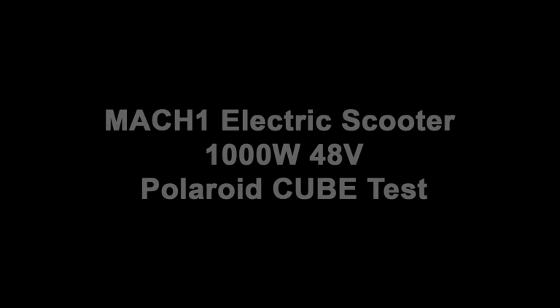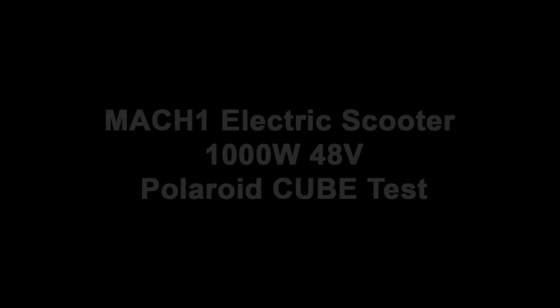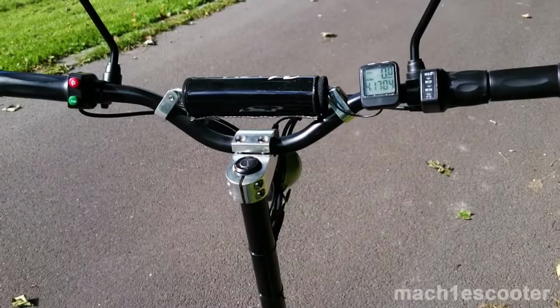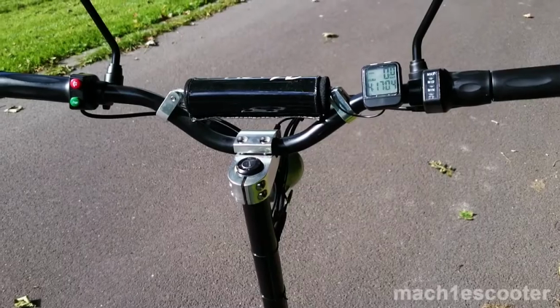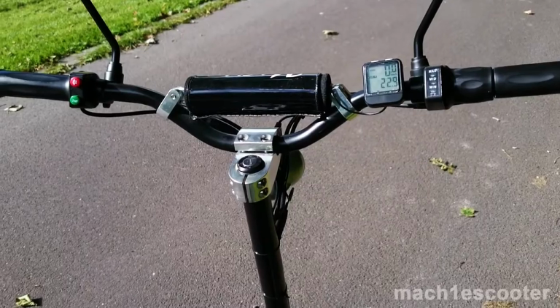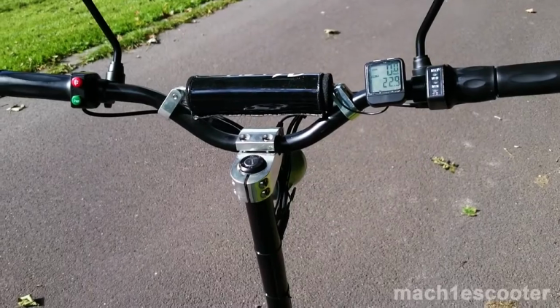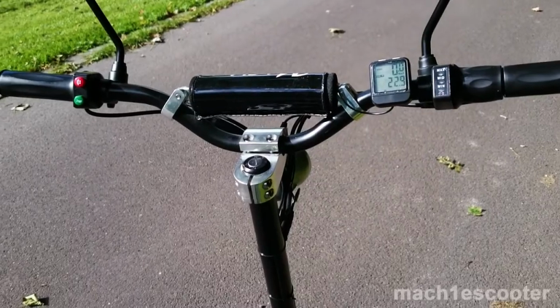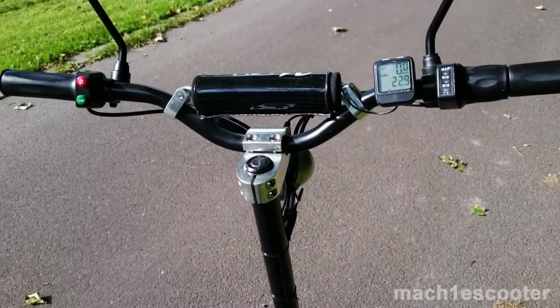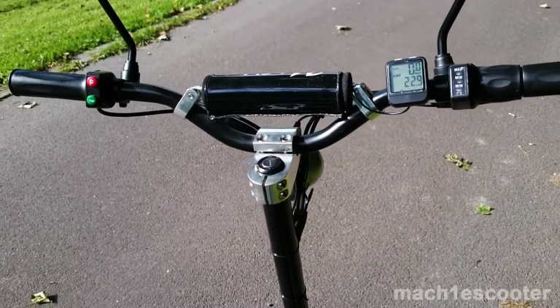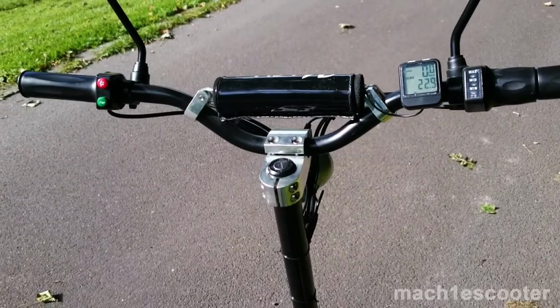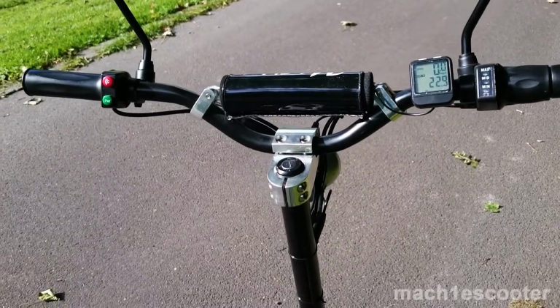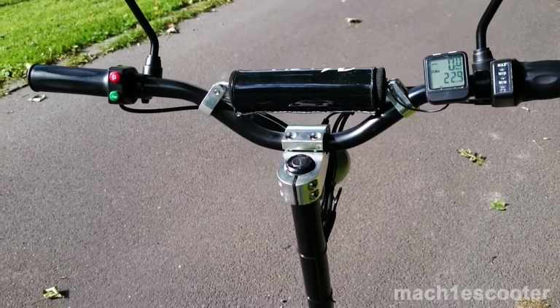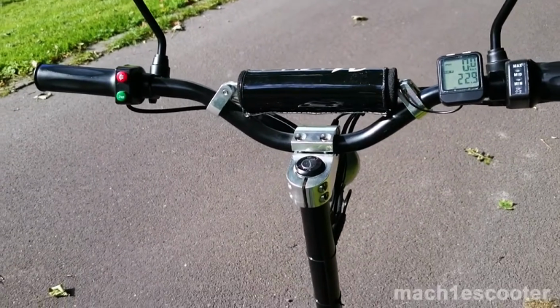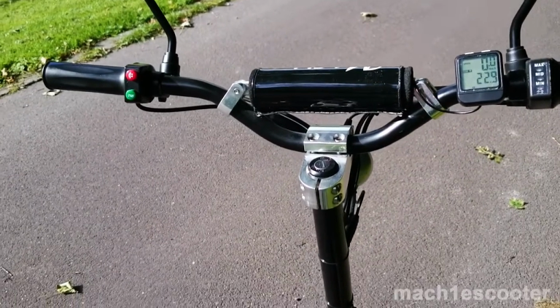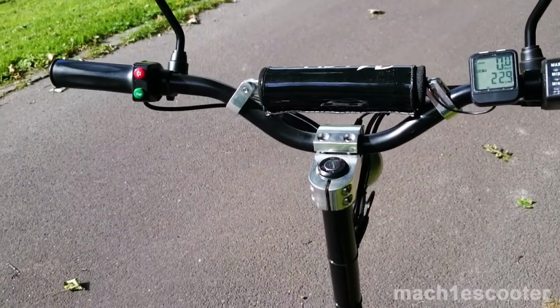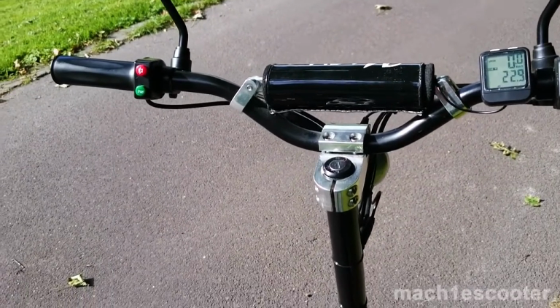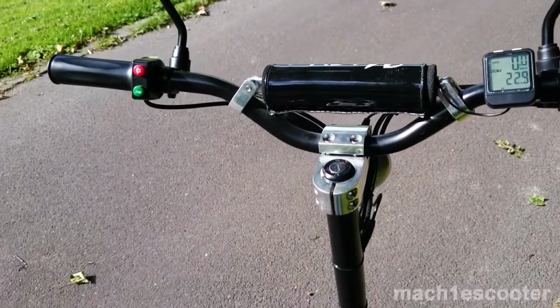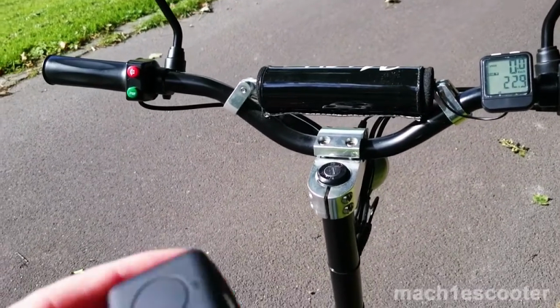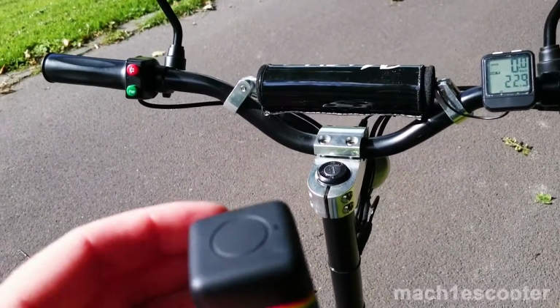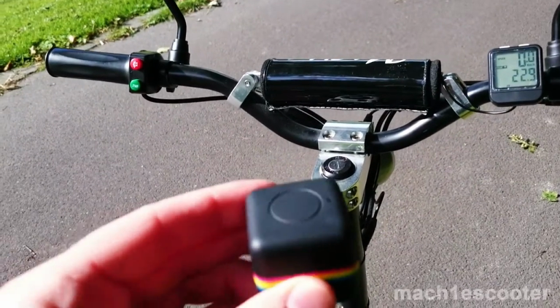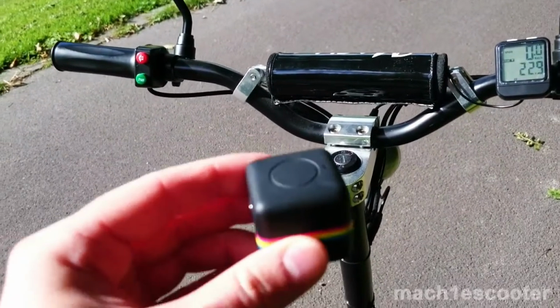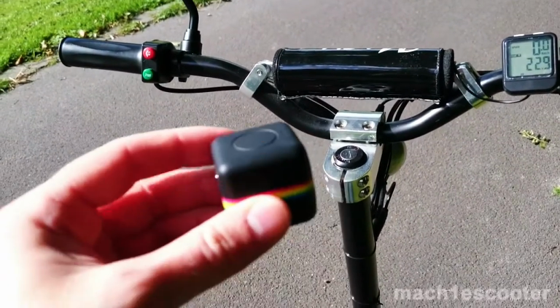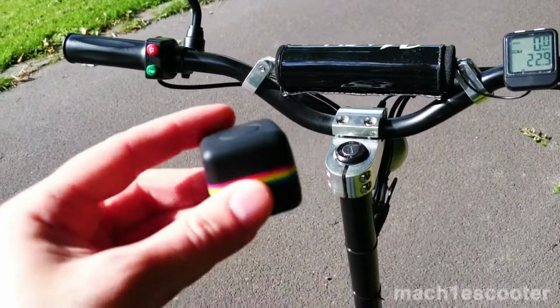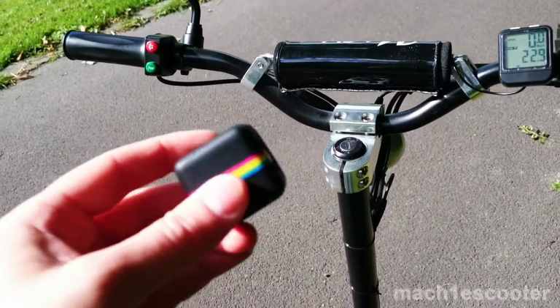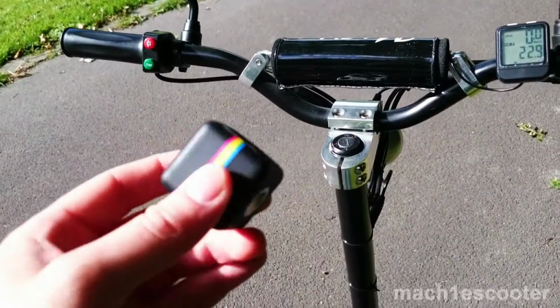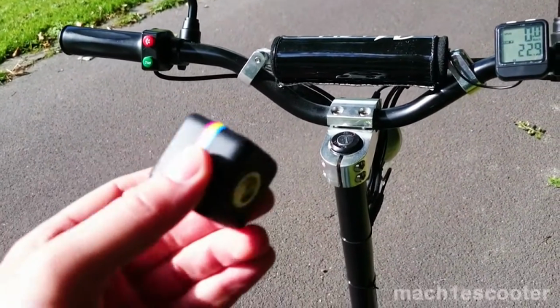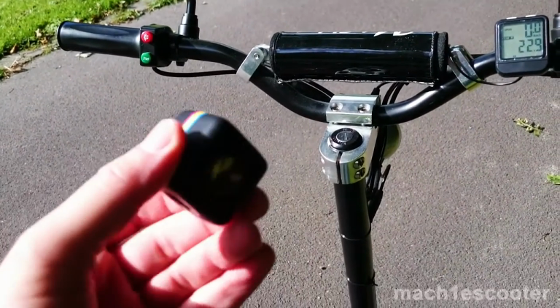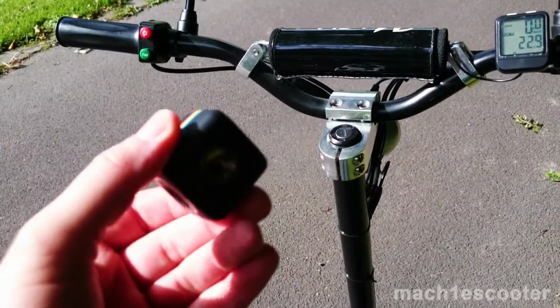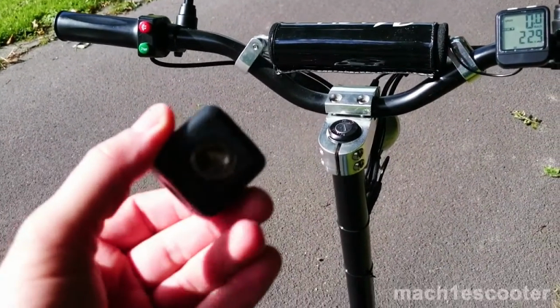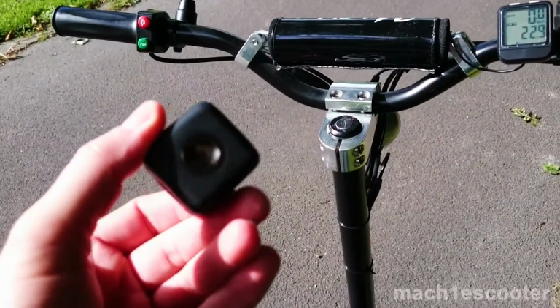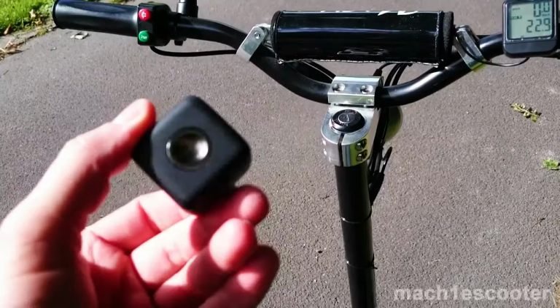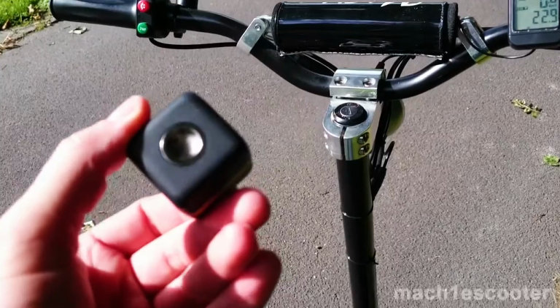Hi guys, today I will be testing the Polaroid key, so let's do the magnet test first.